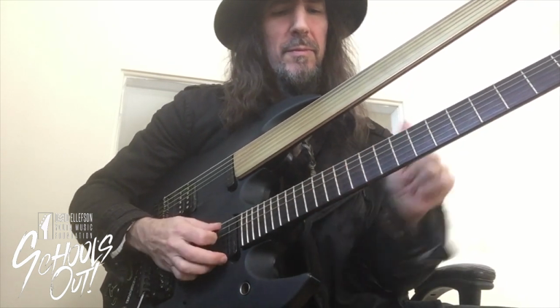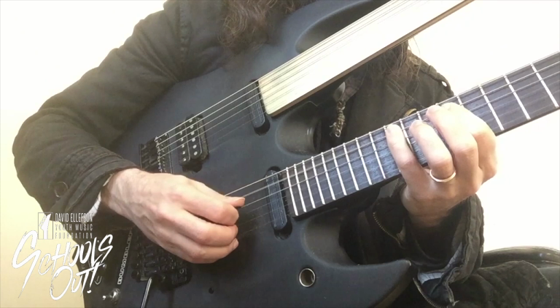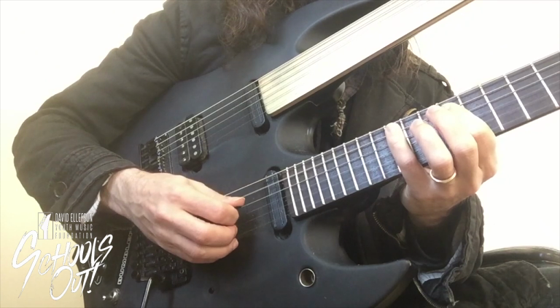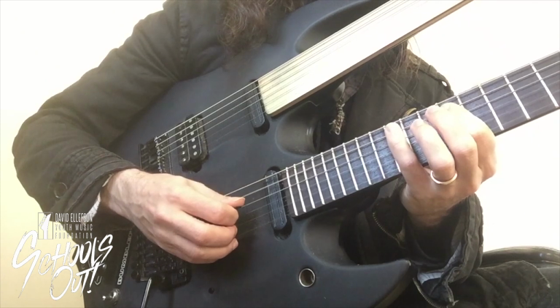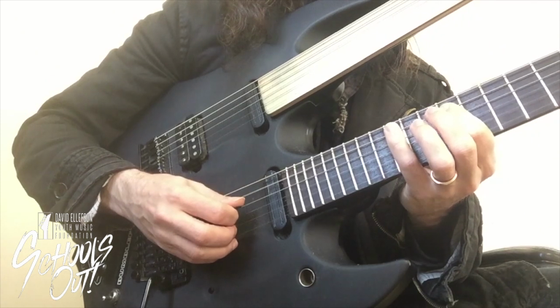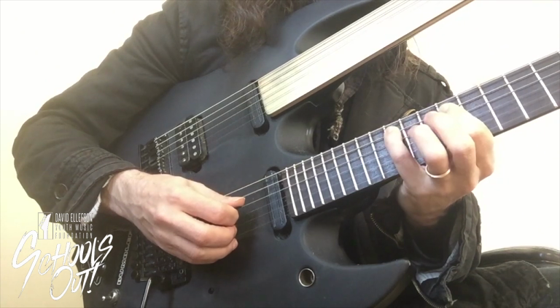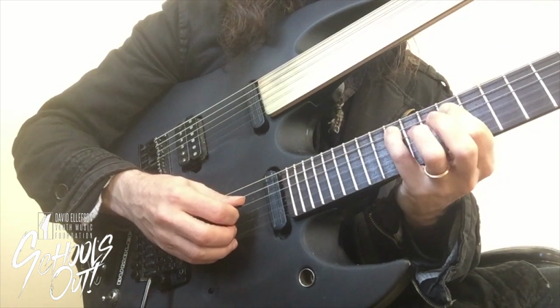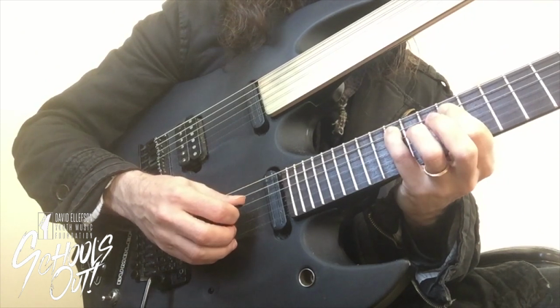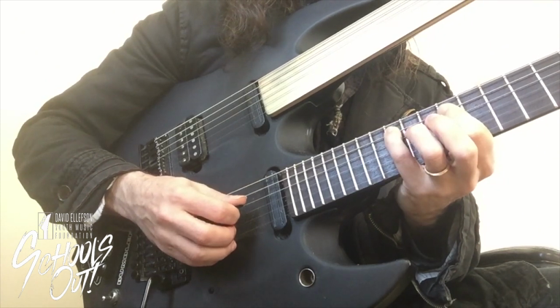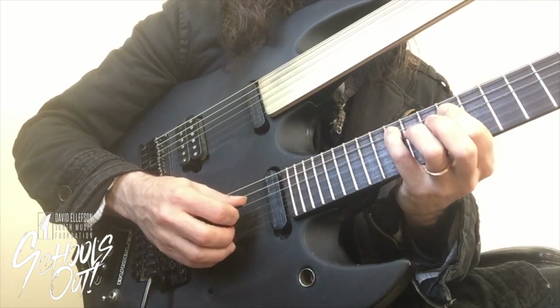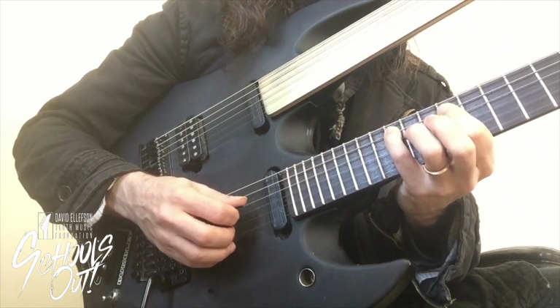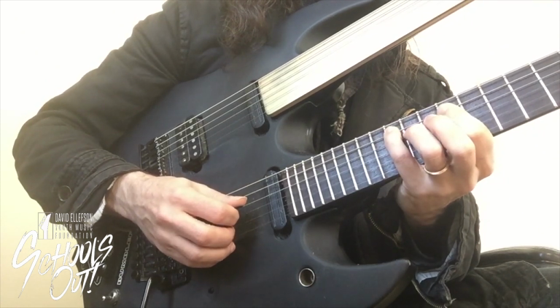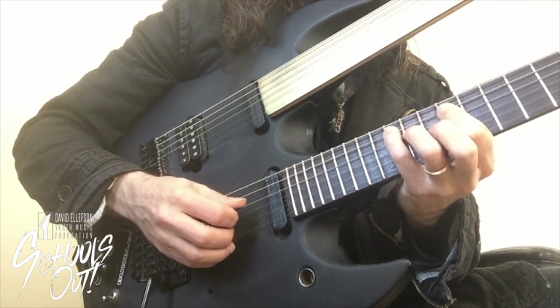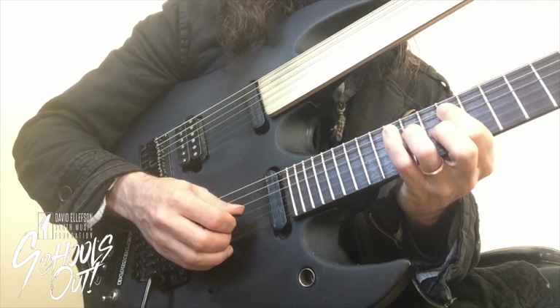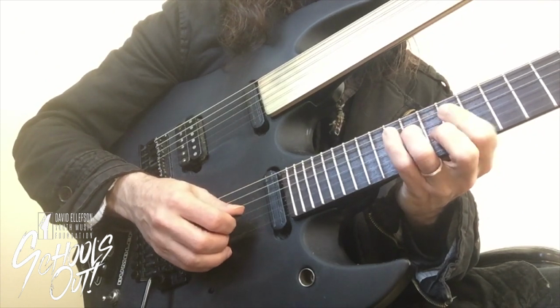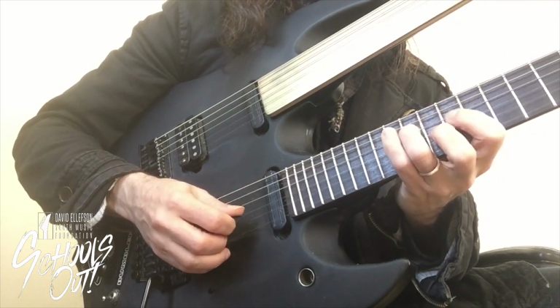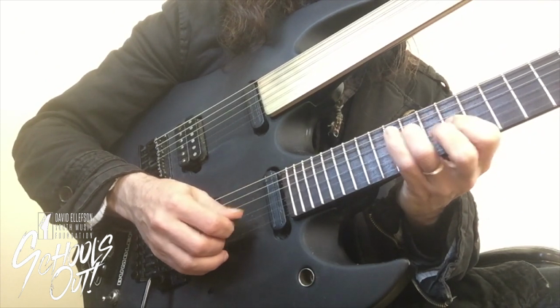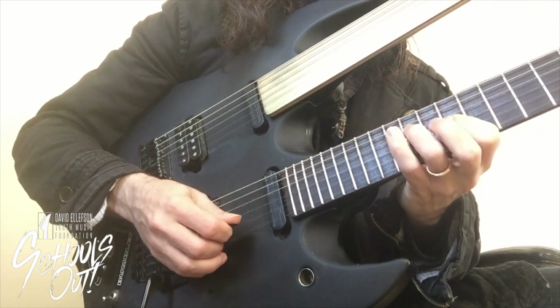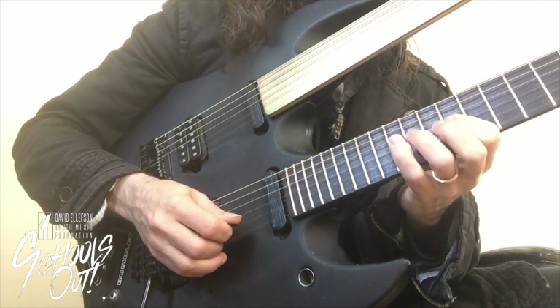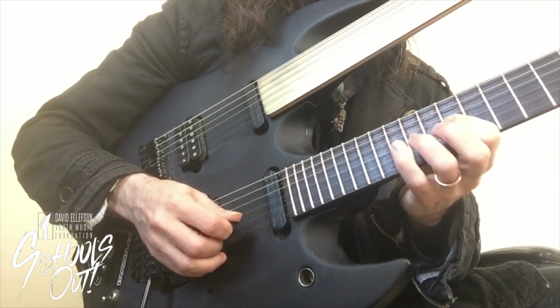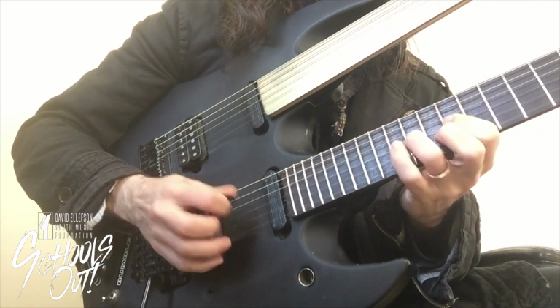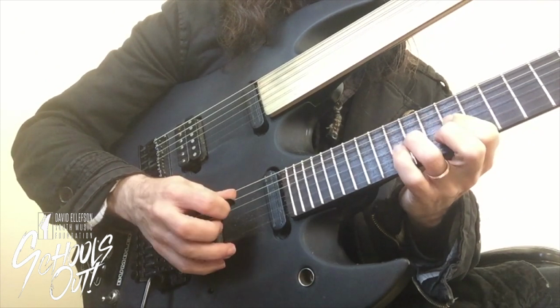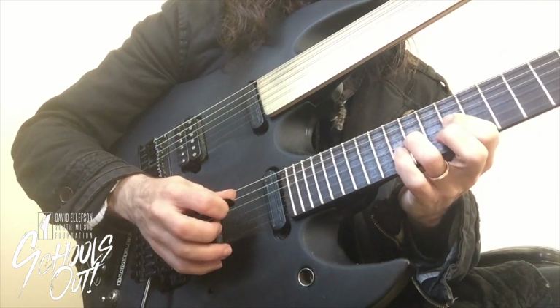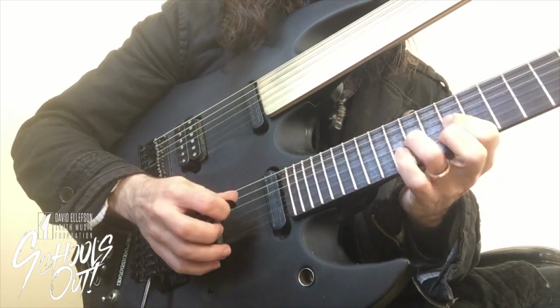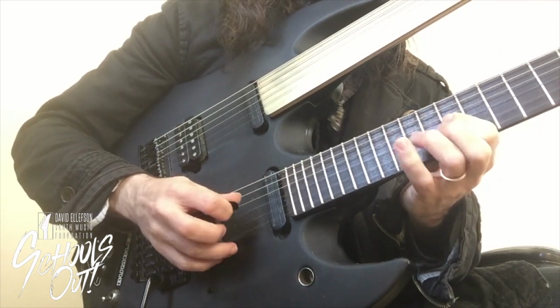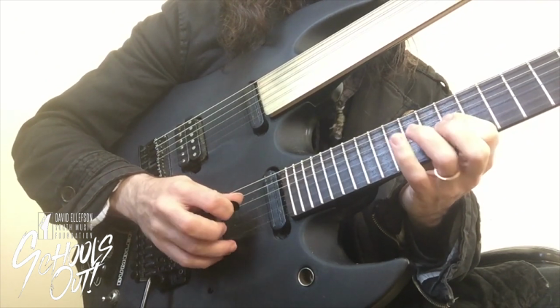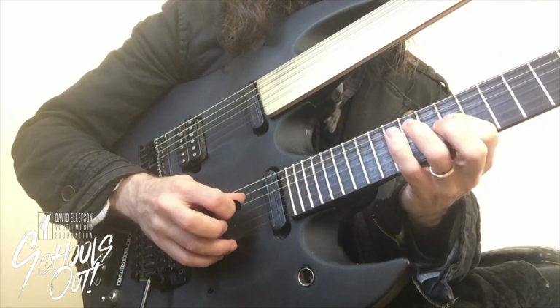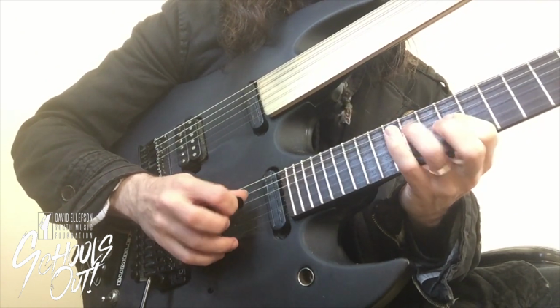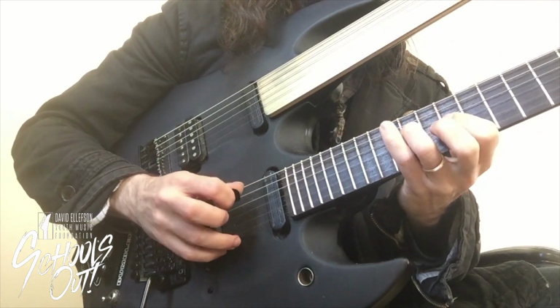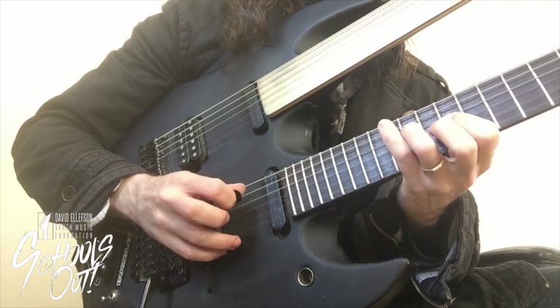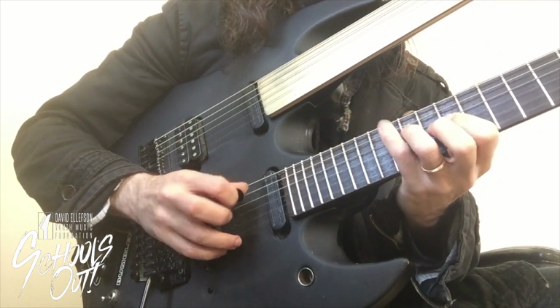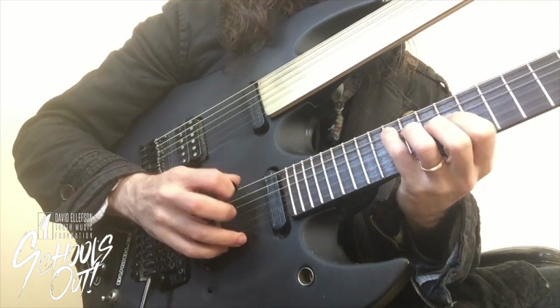Down, hammer on, down, down, up, pull-off, up, up.